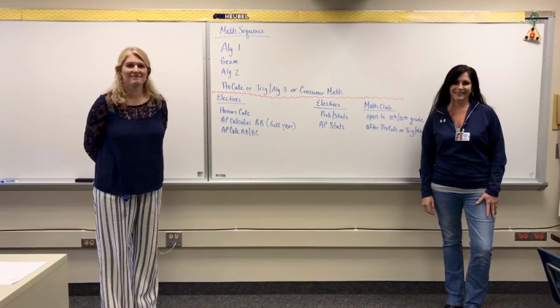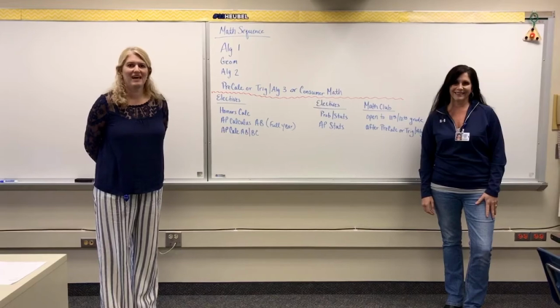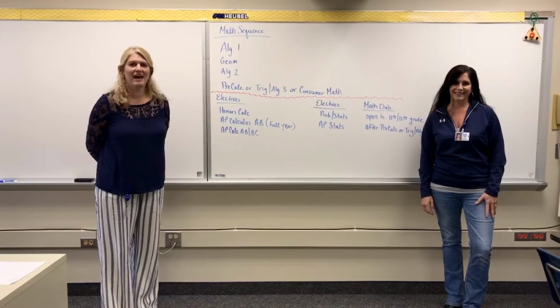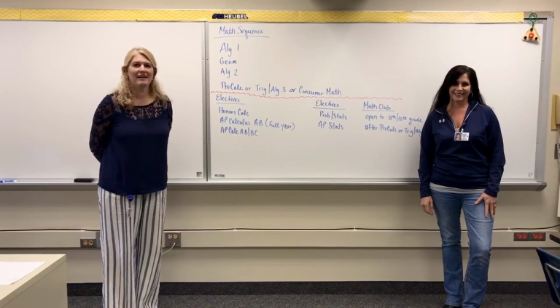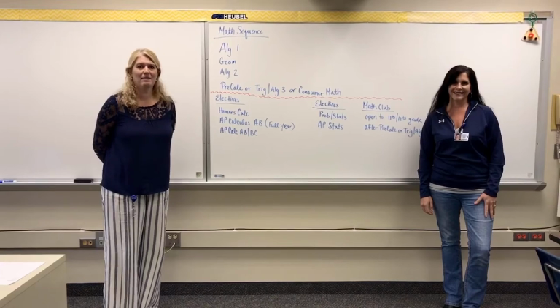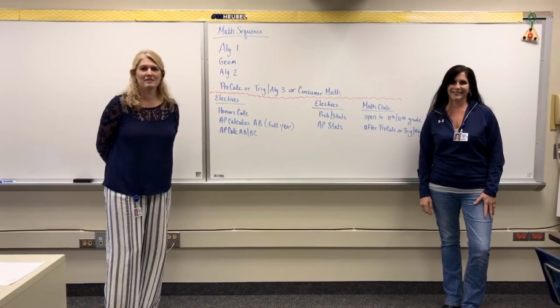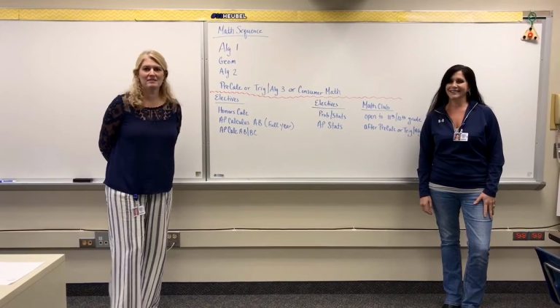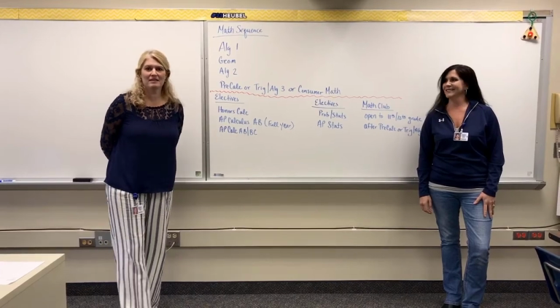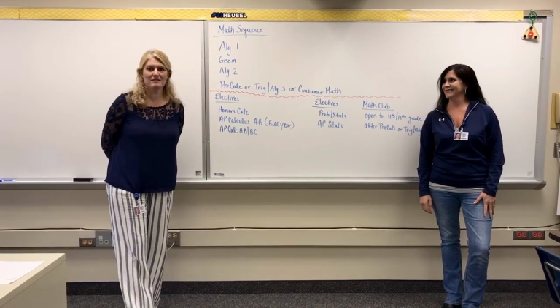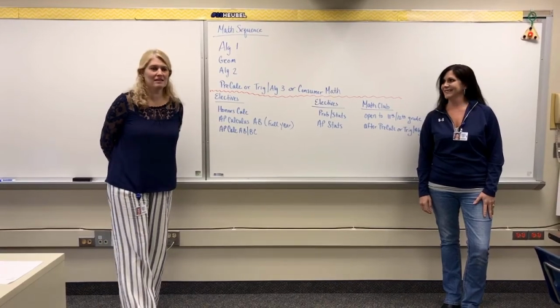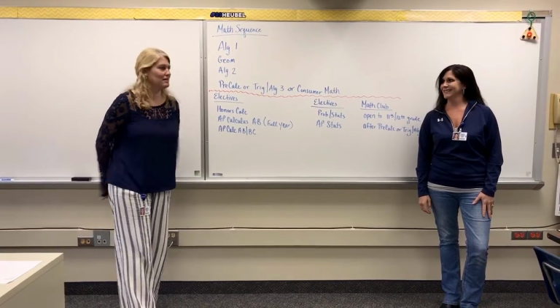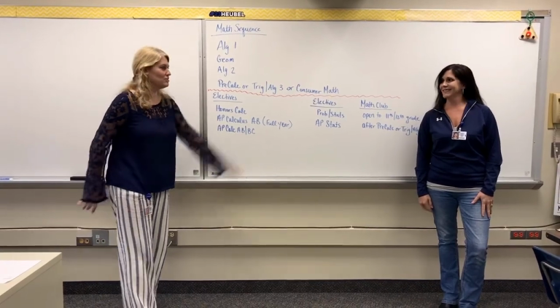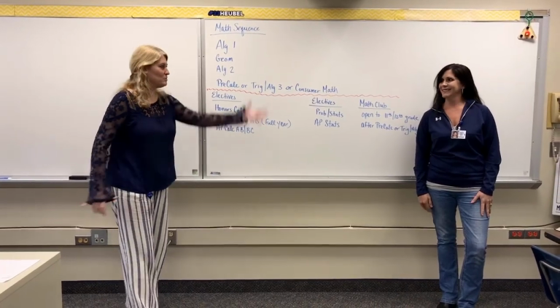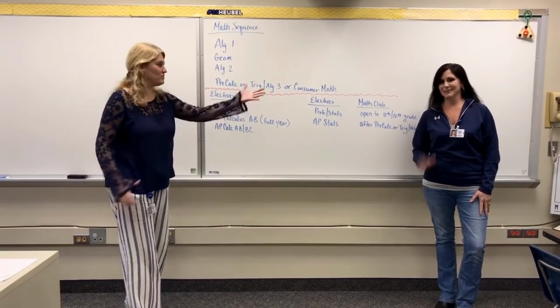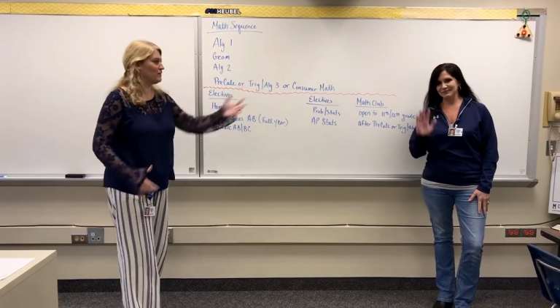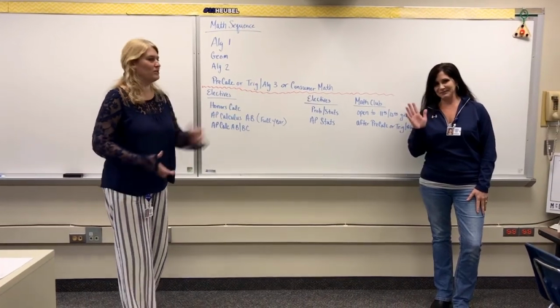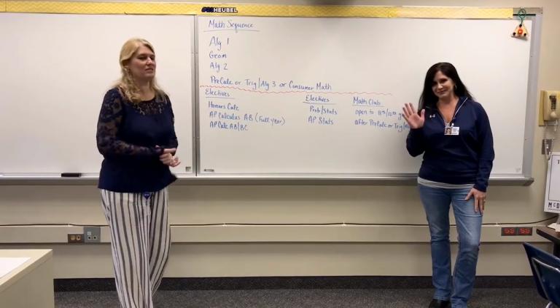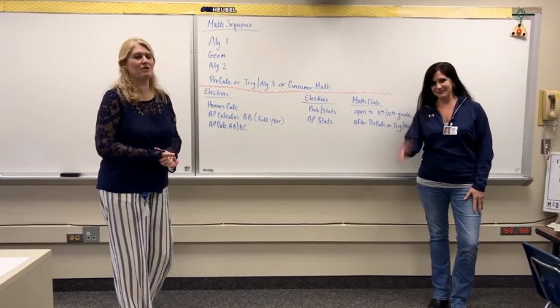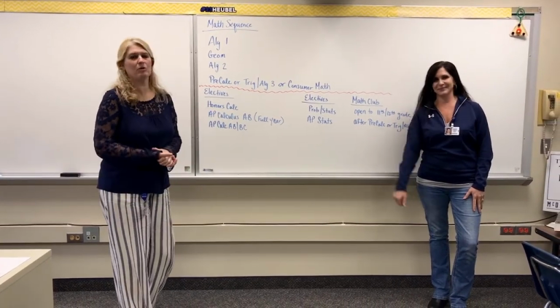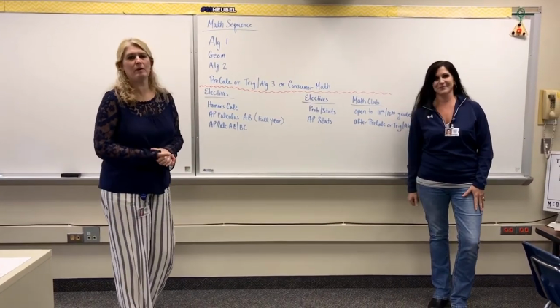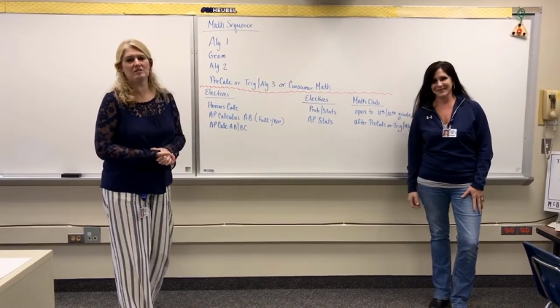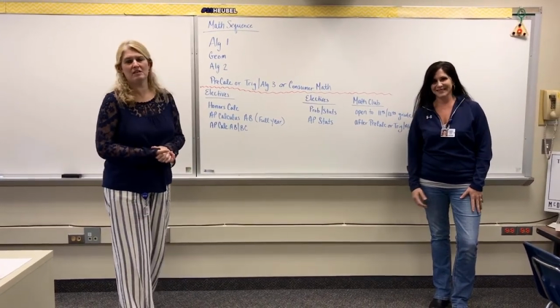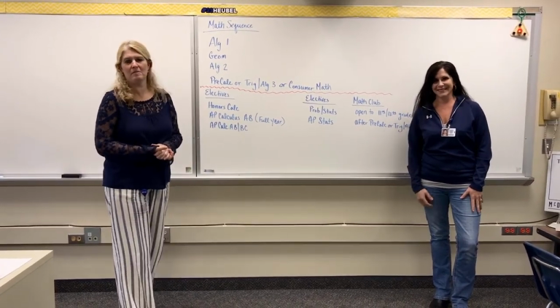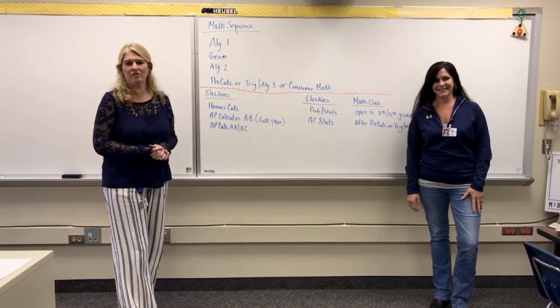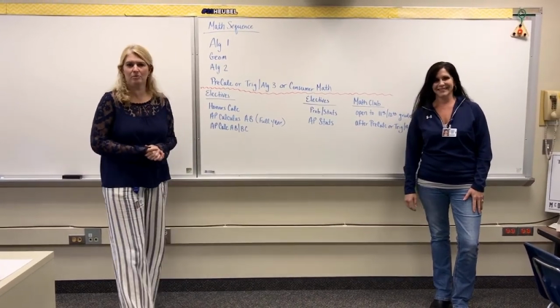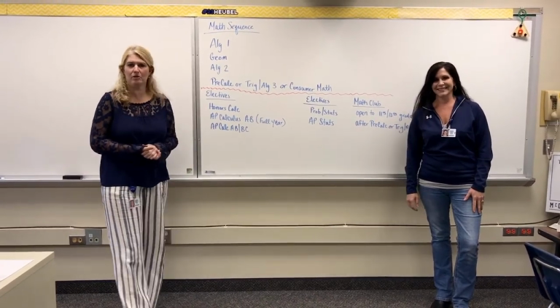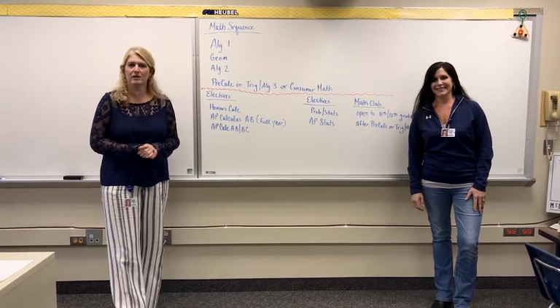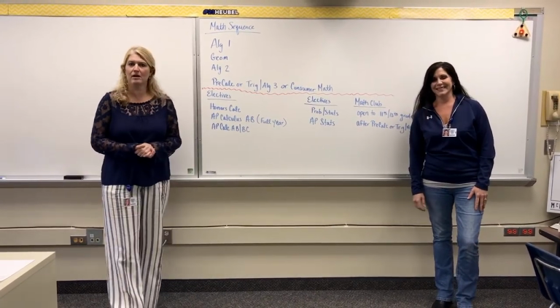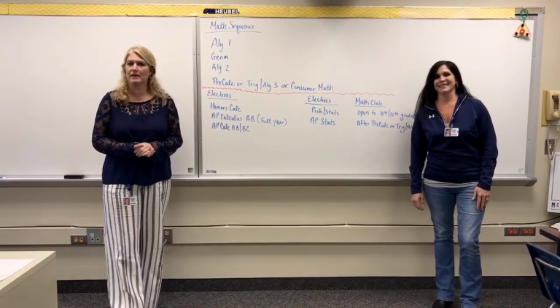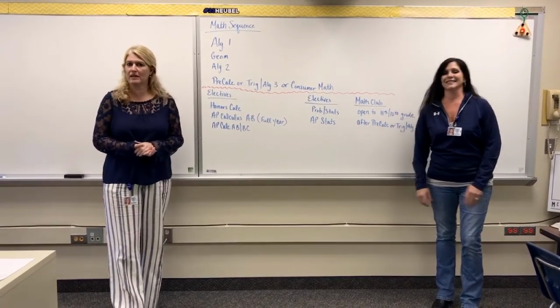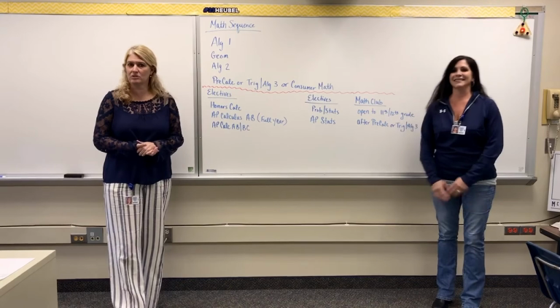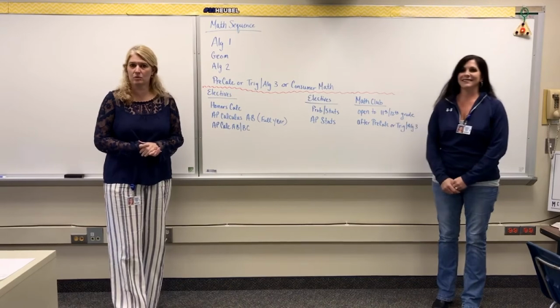Hi, I'm Mrs. Testa and this is Mrs. Federici and we're representing the math department up at the high school.